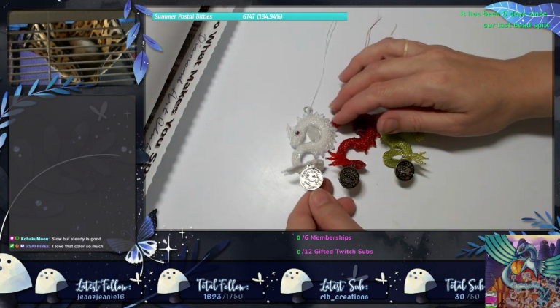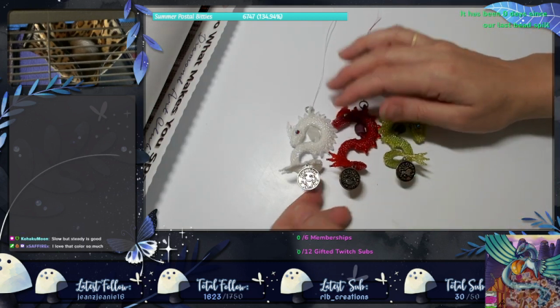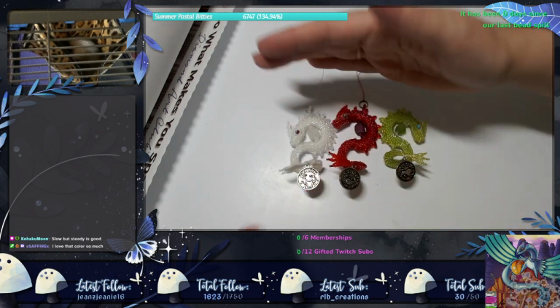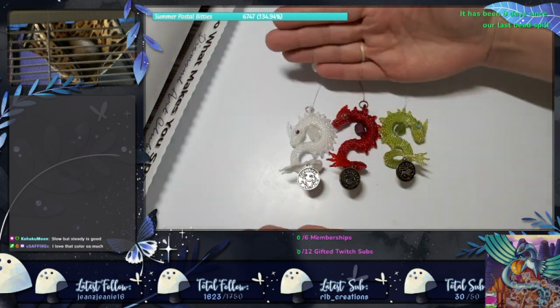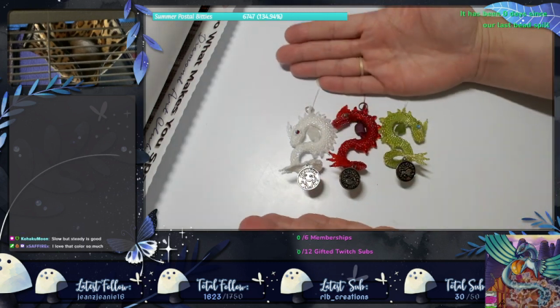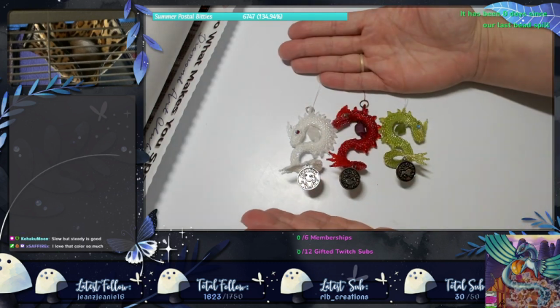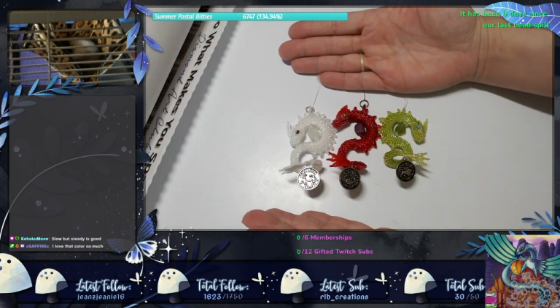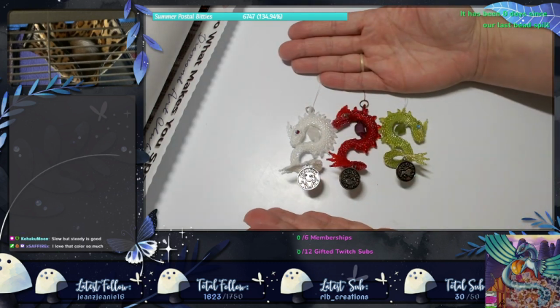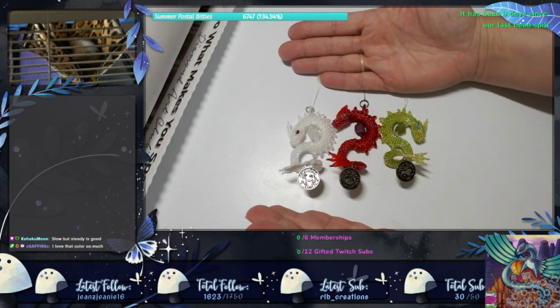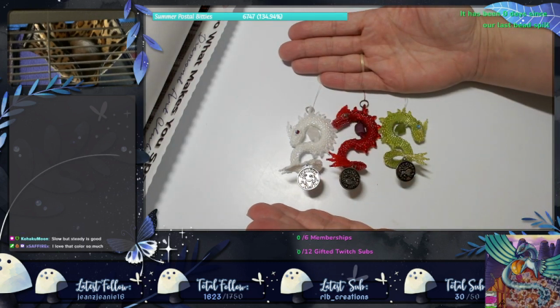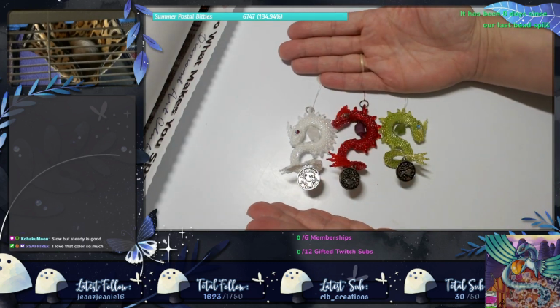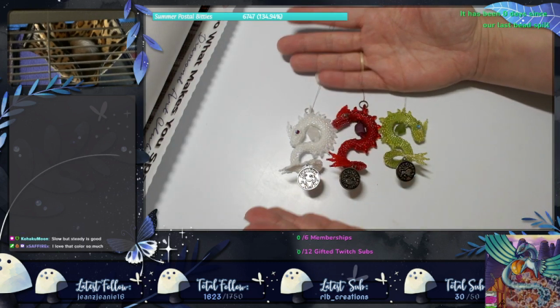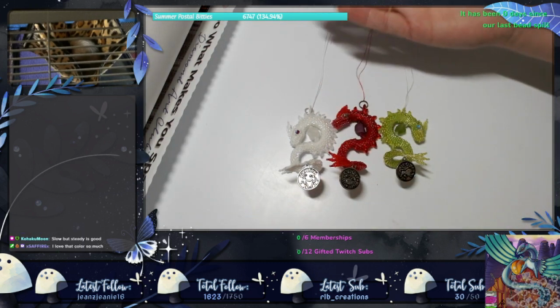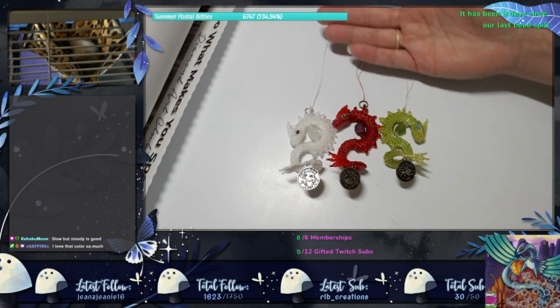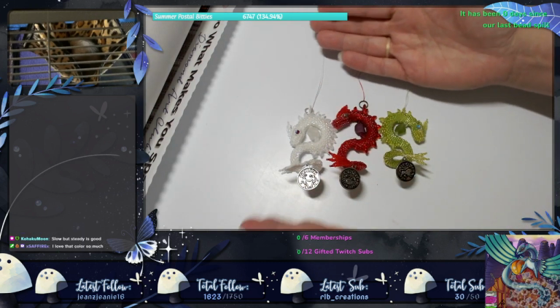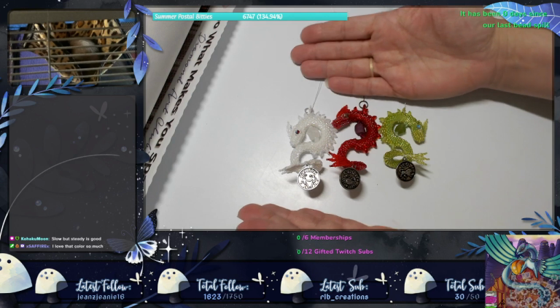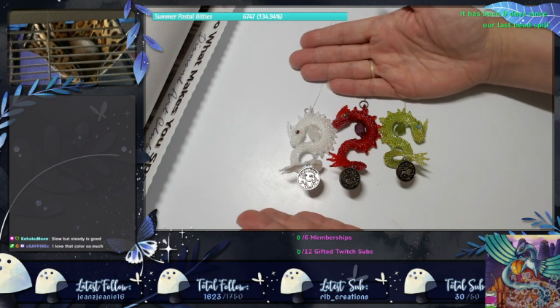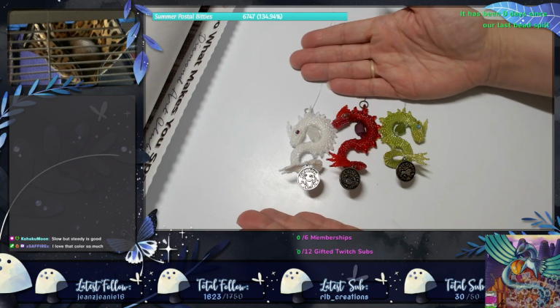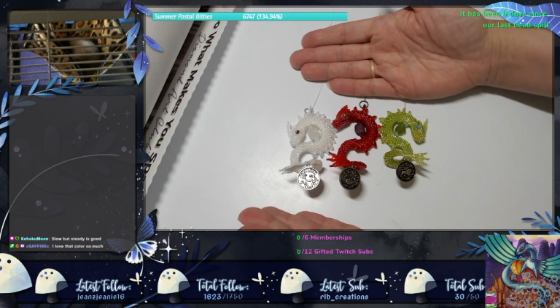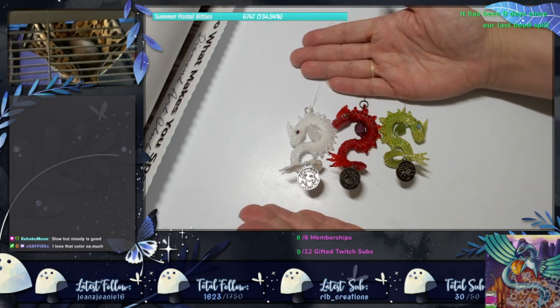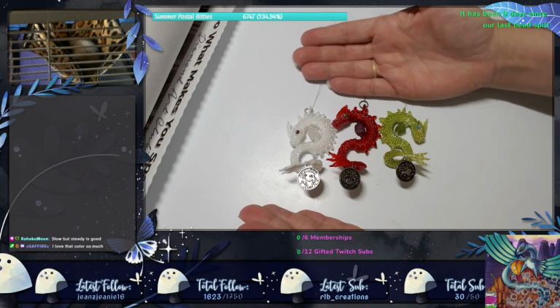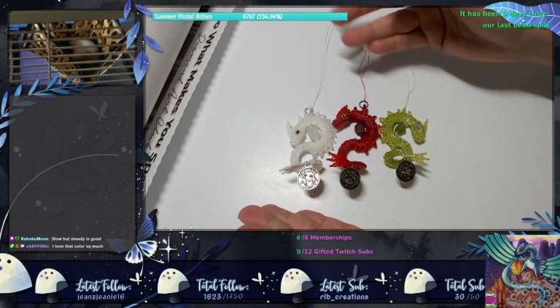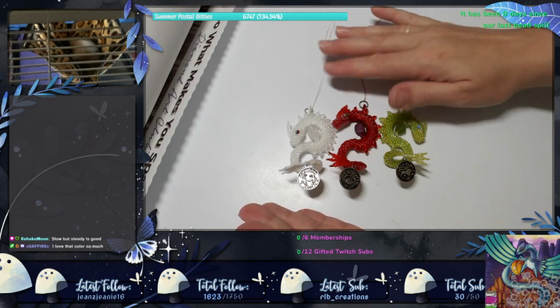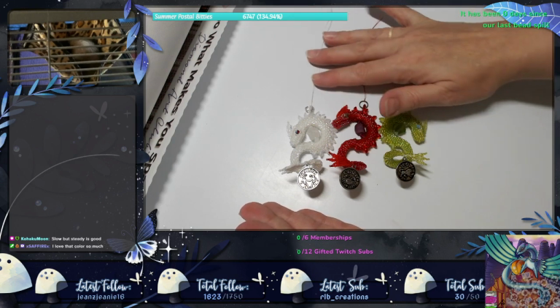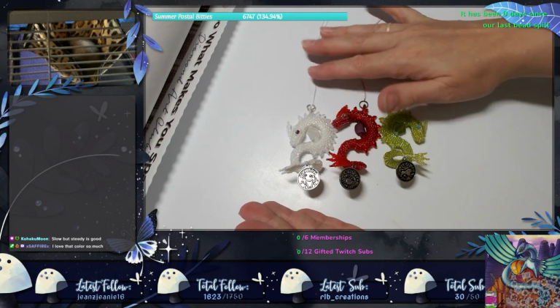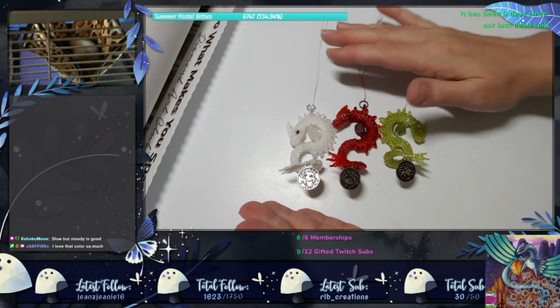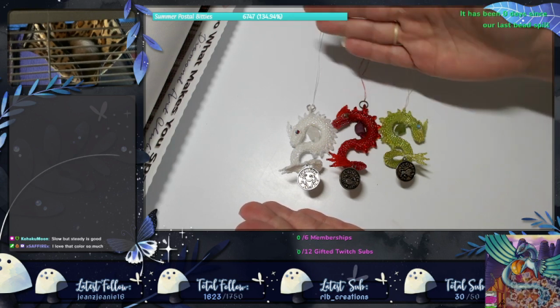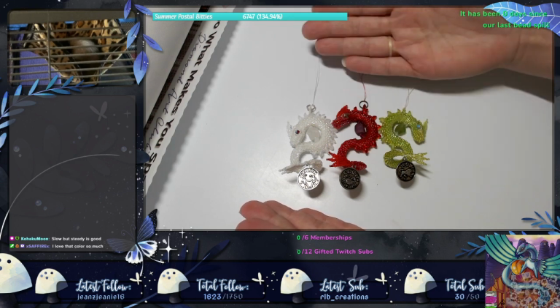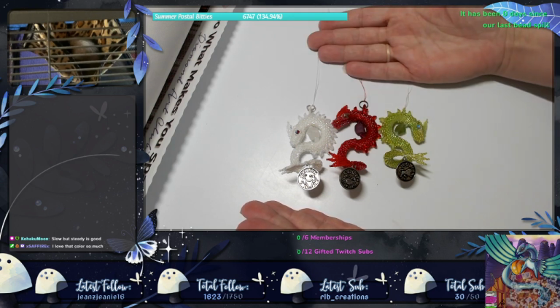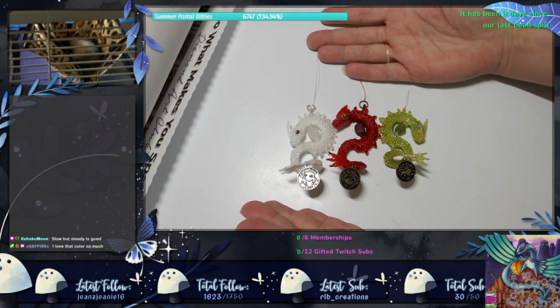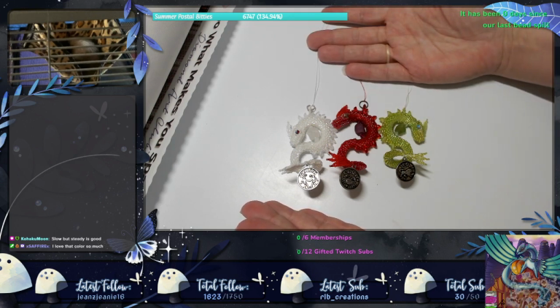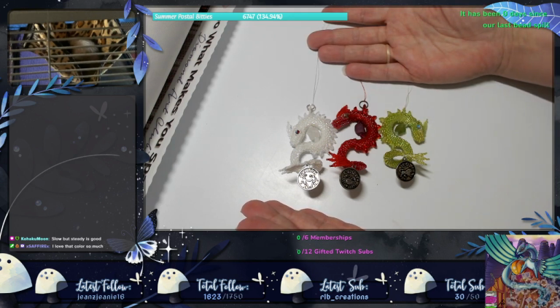None of these are claimed right now. There has been interest shown, but none of them have been claimed, and each of them are available.